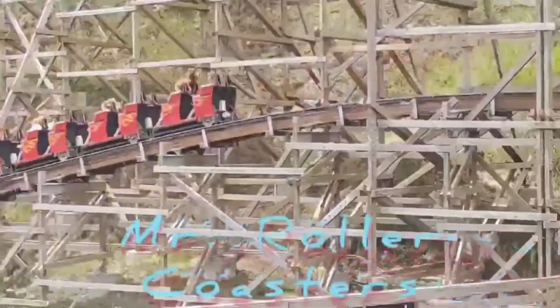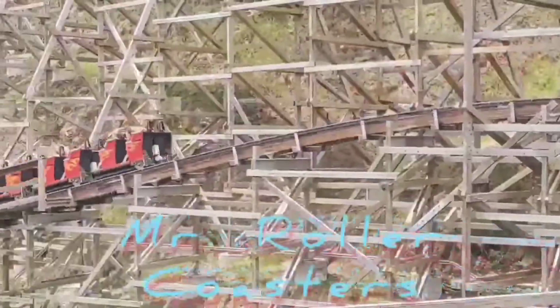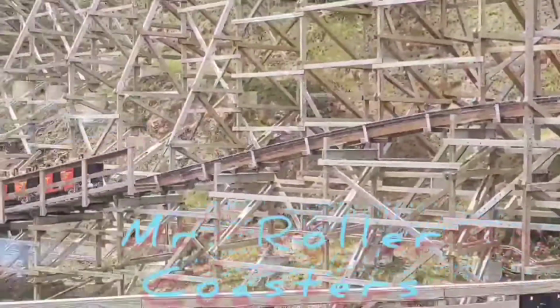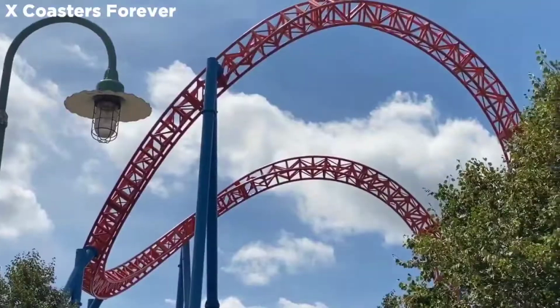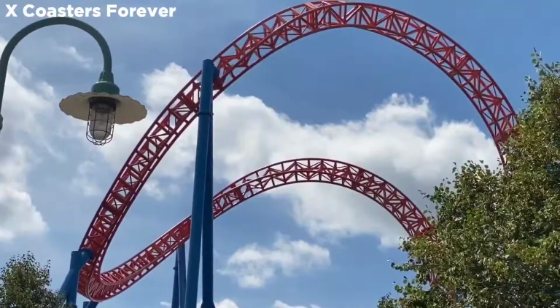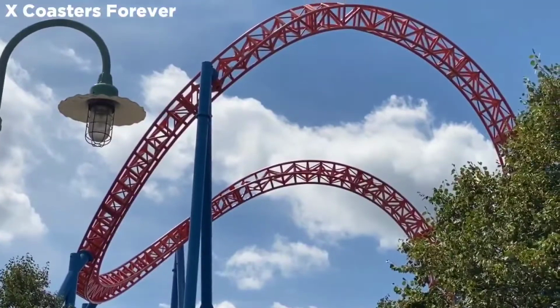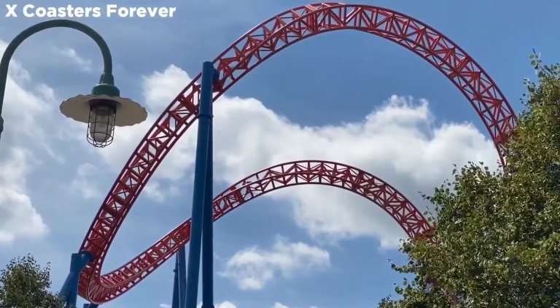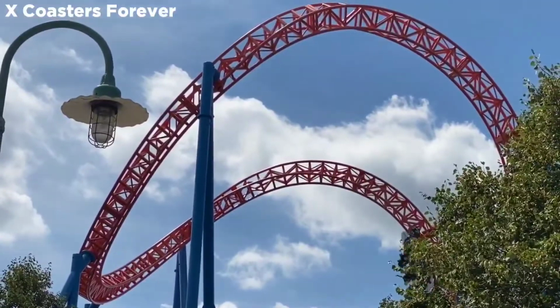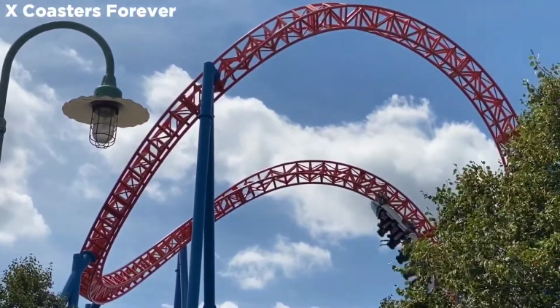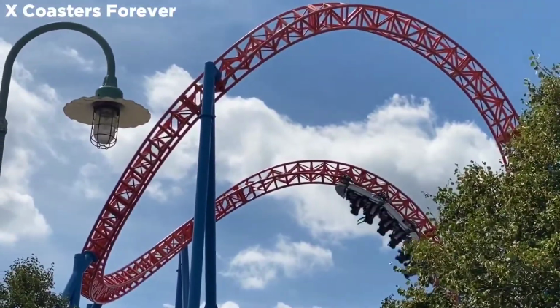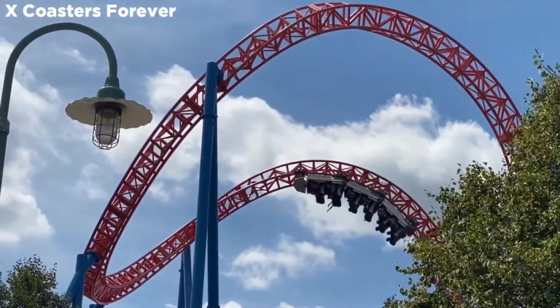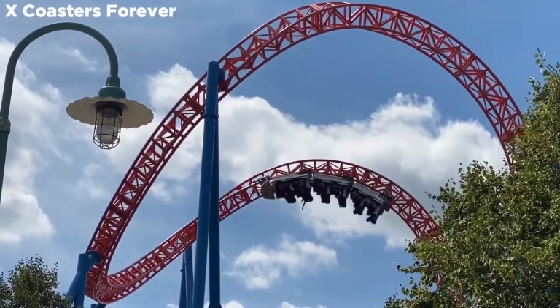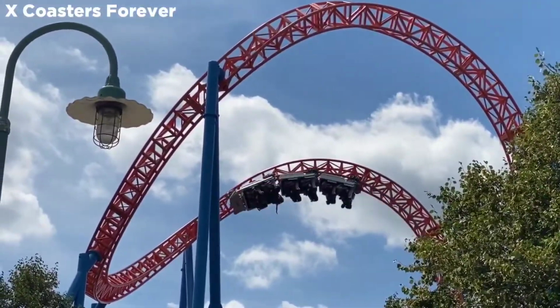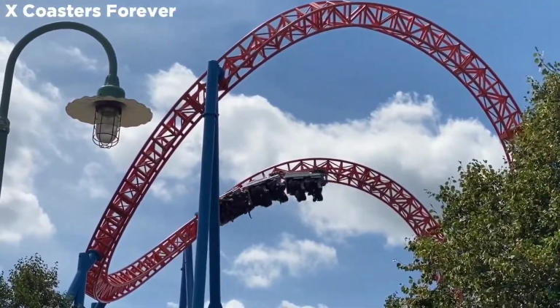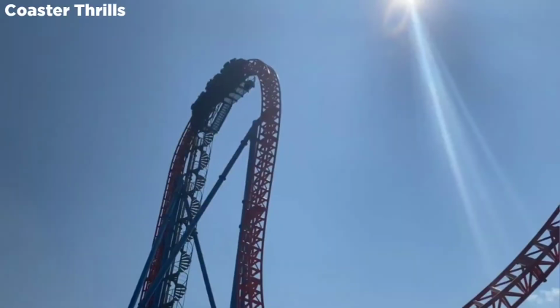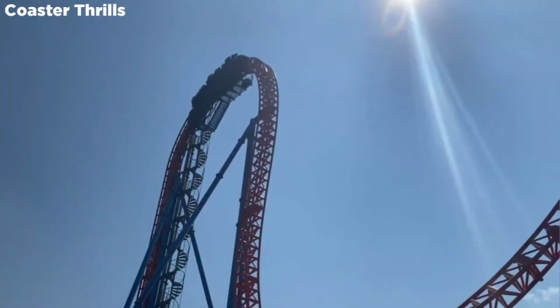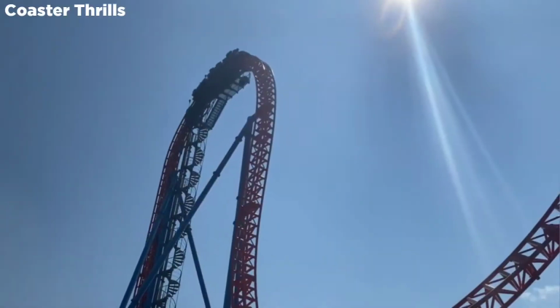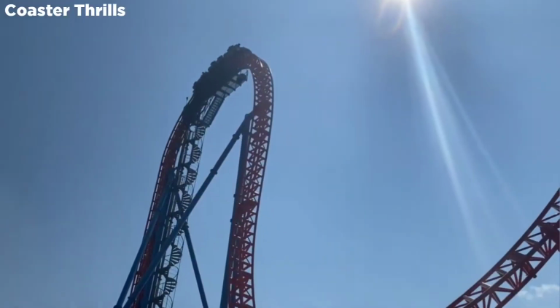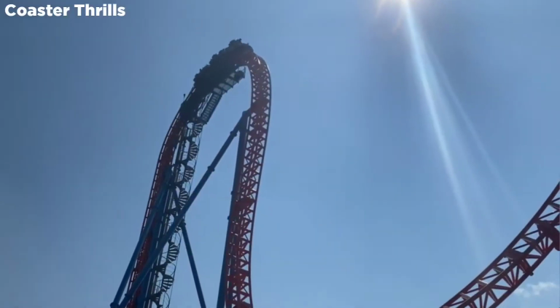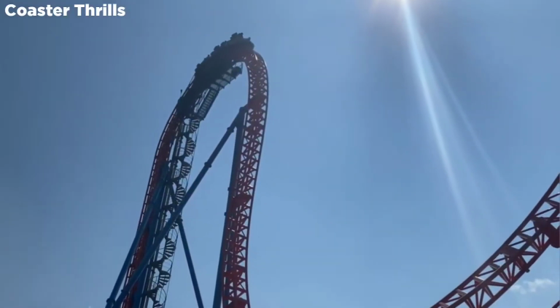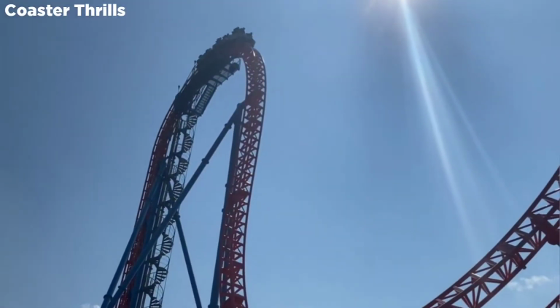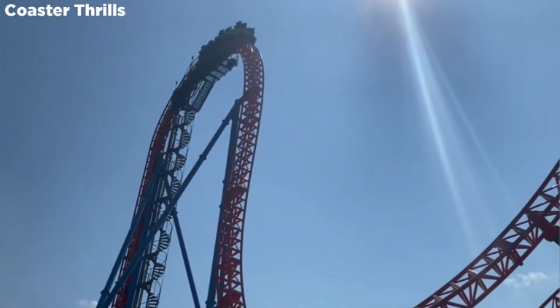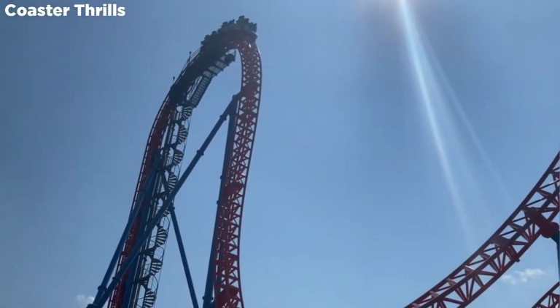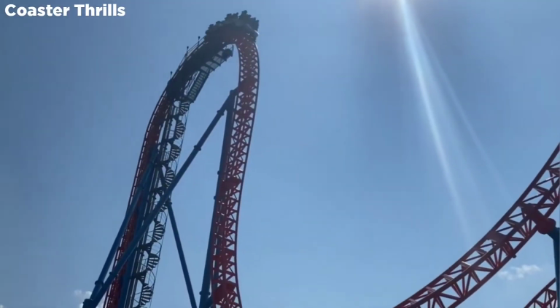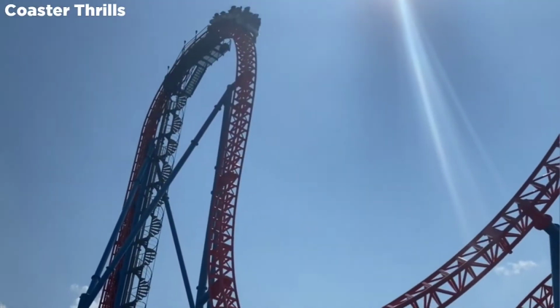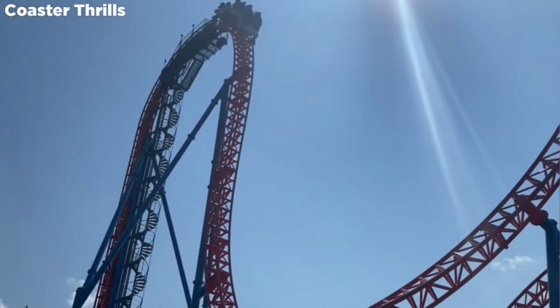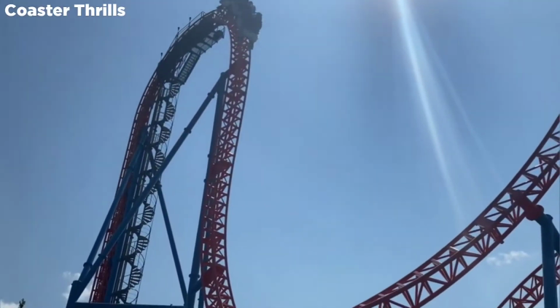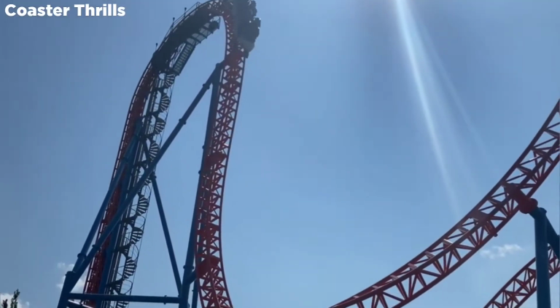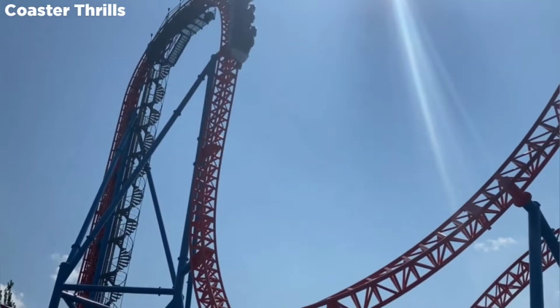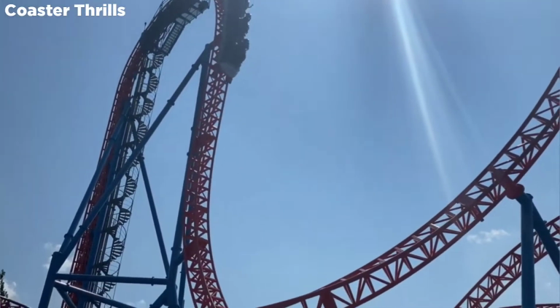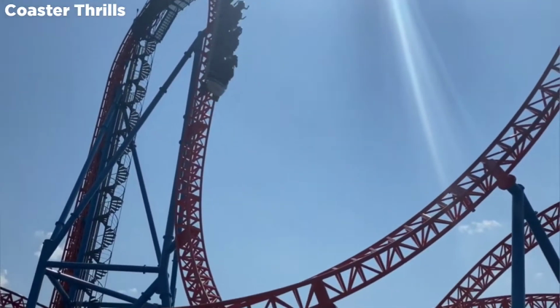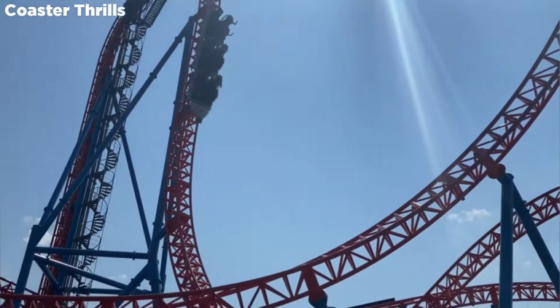Fahrenheit is a custom Intamin roller coaster located at Hershey Park in Hershey, Pennsylvania.